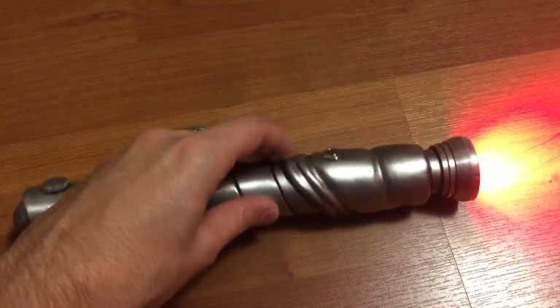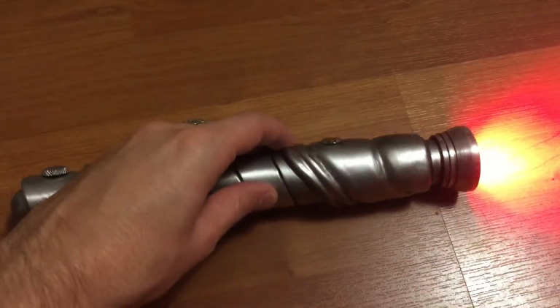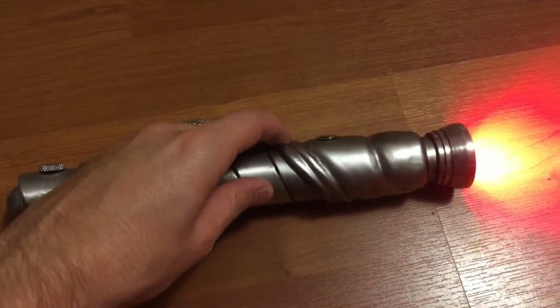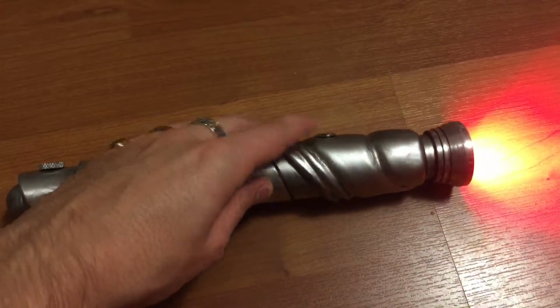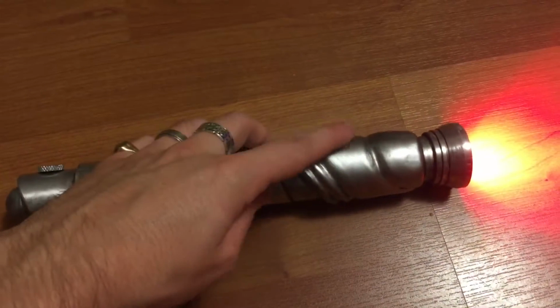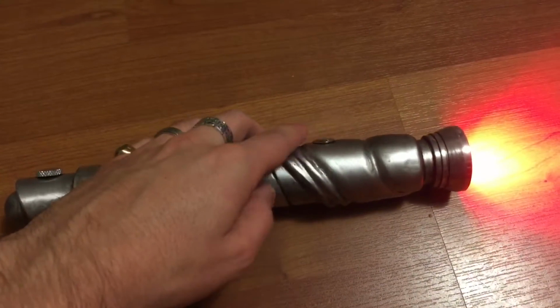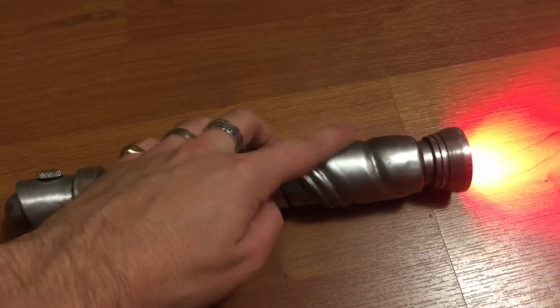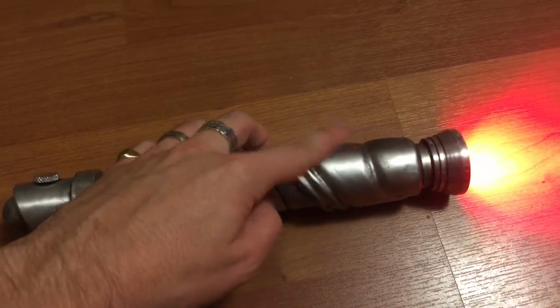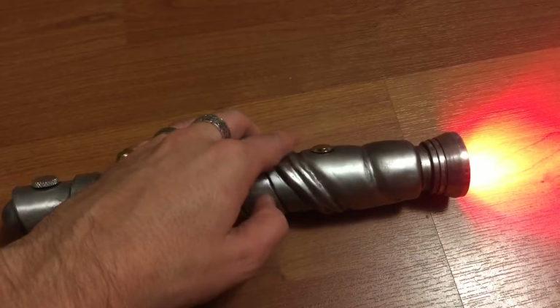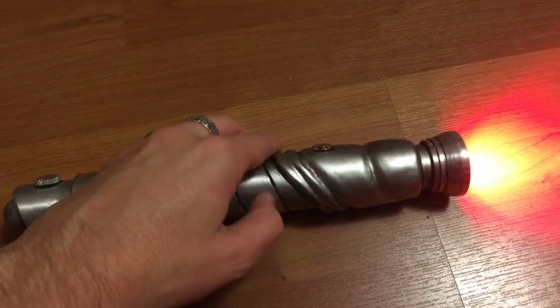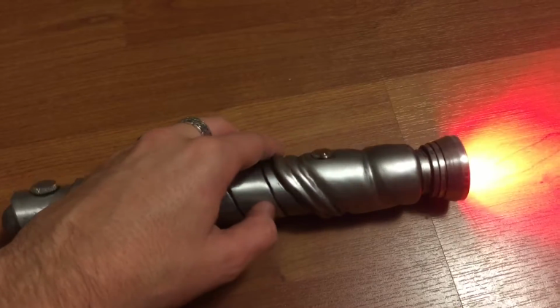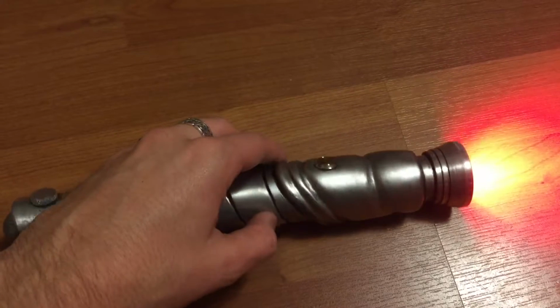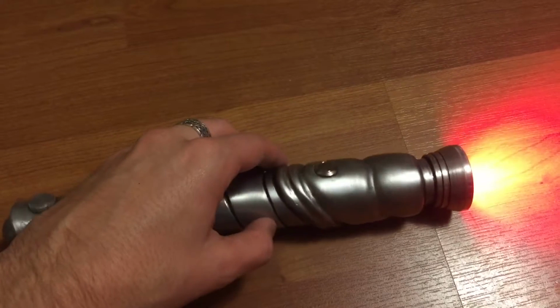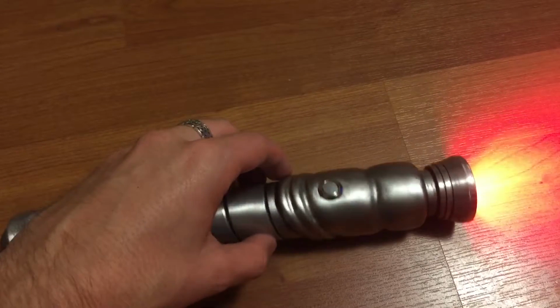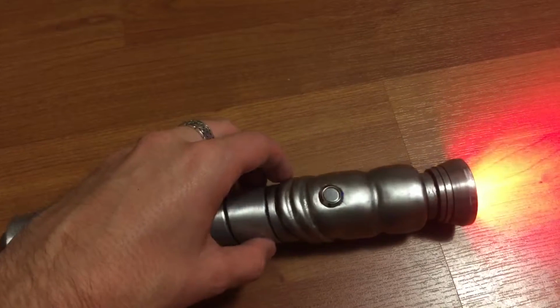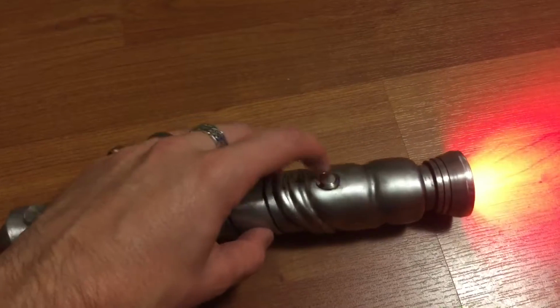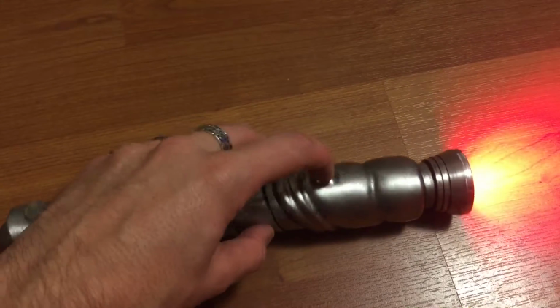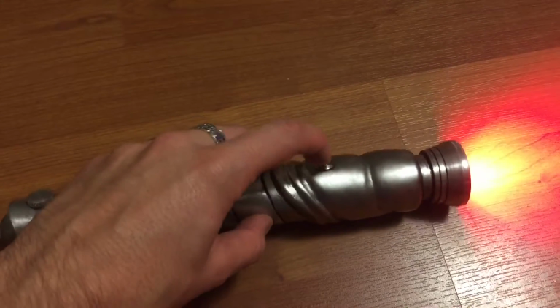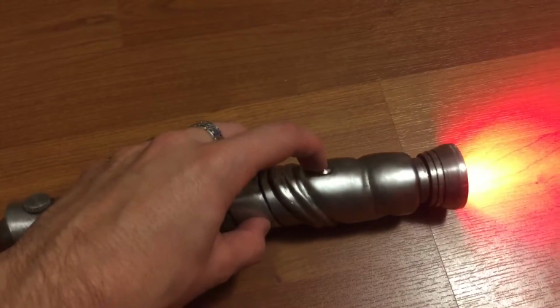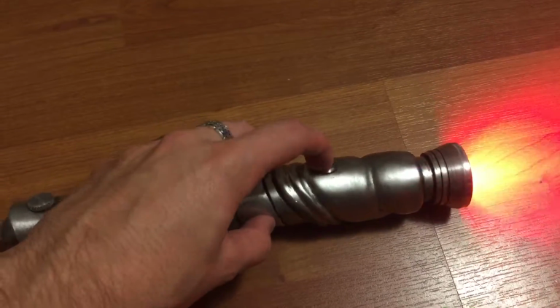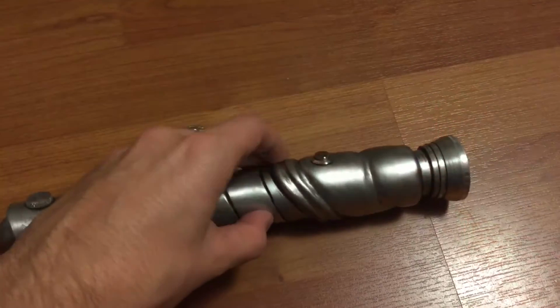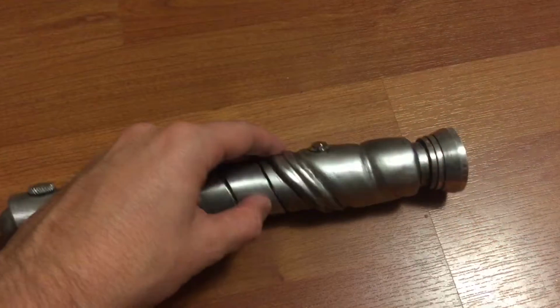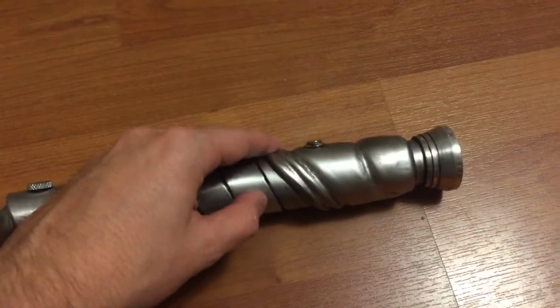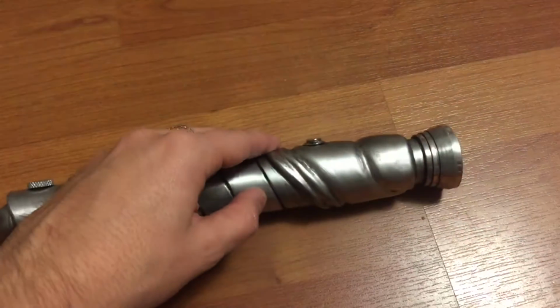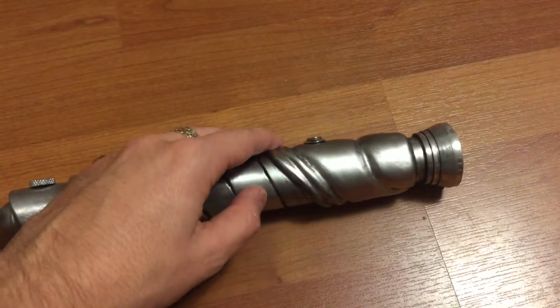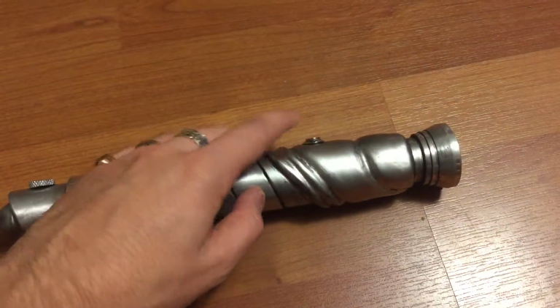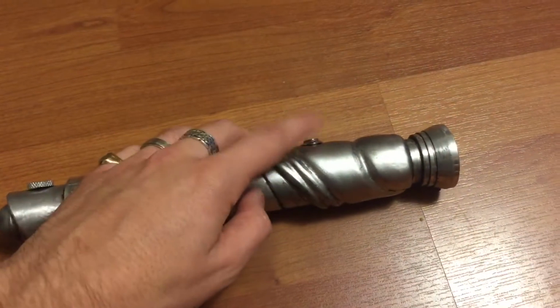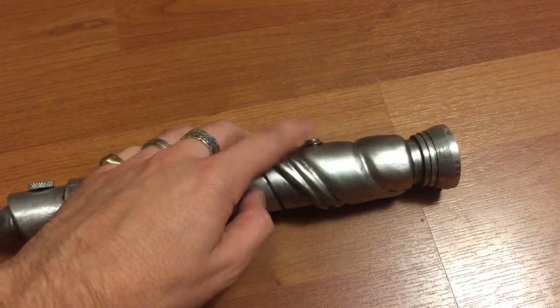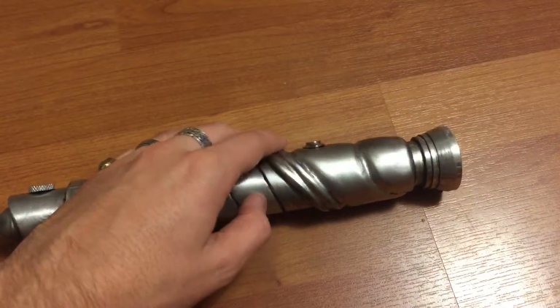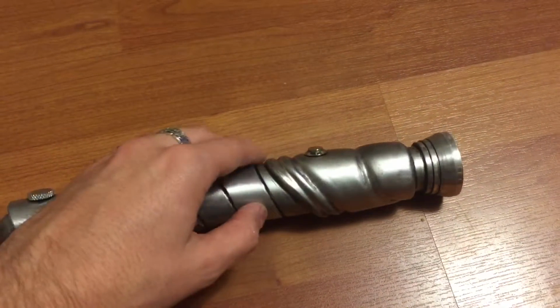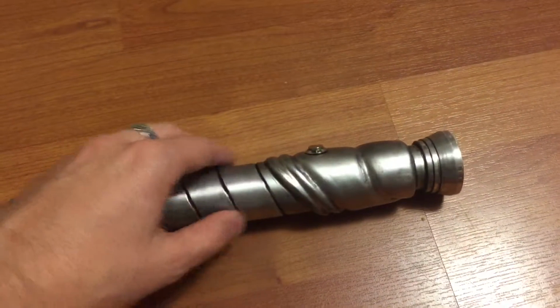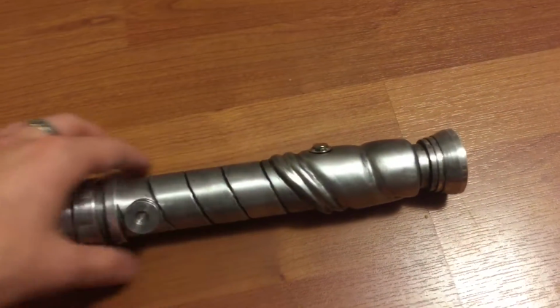Simple operation: click, stays down and out of the way when it's on, and up when off.